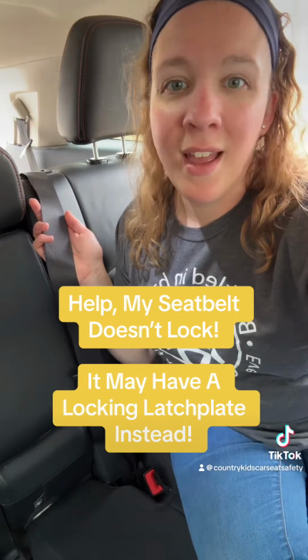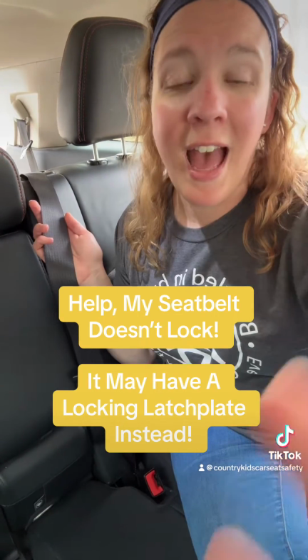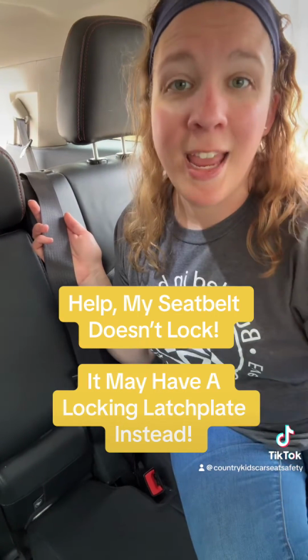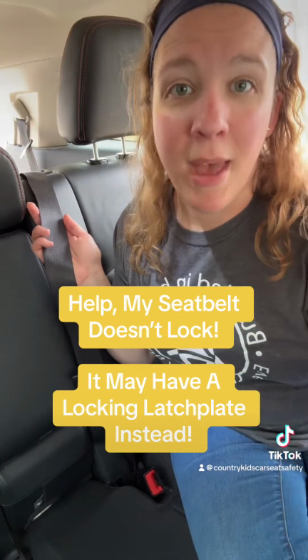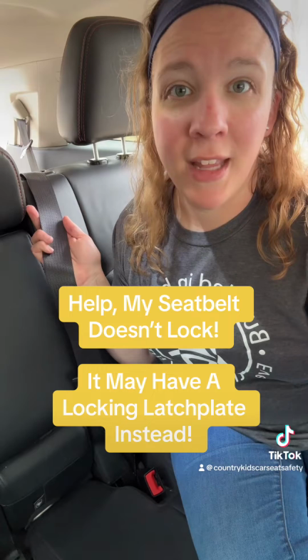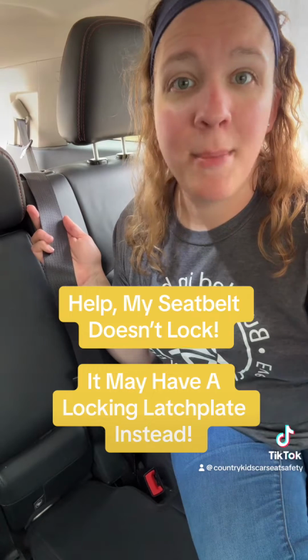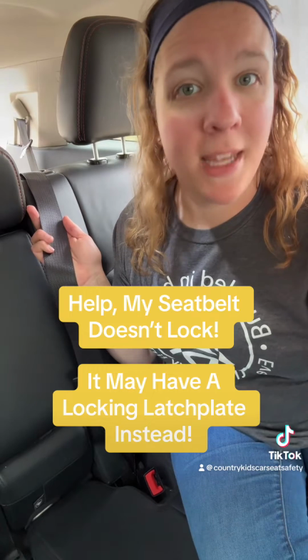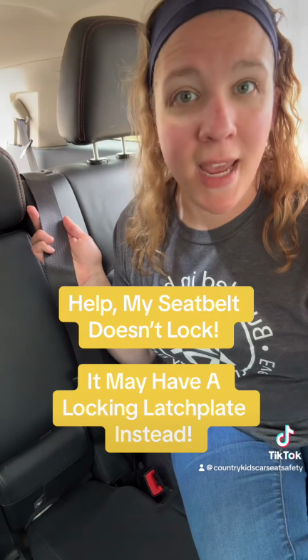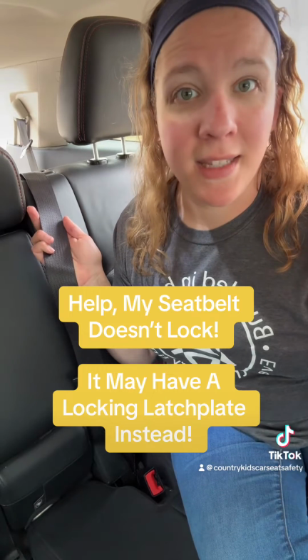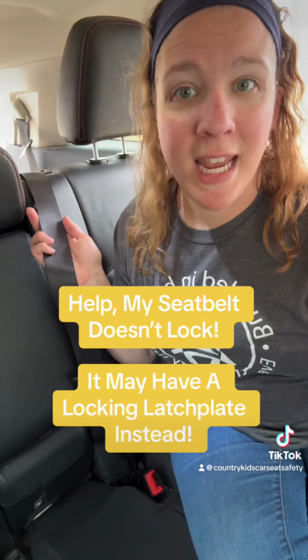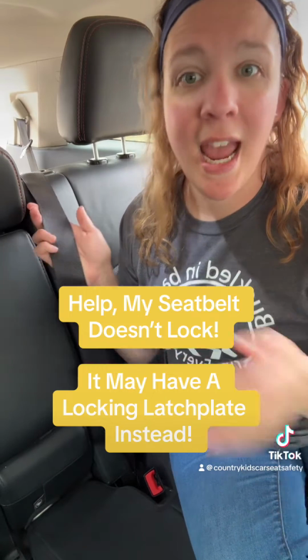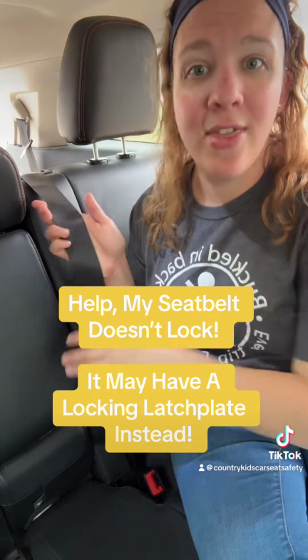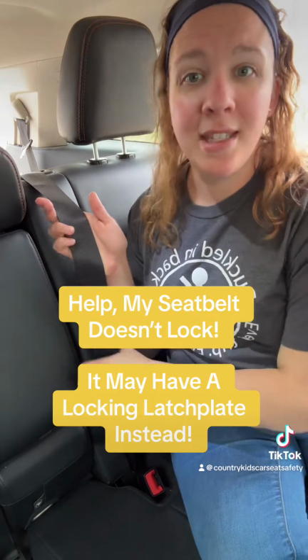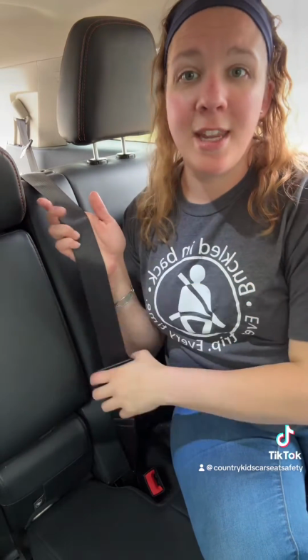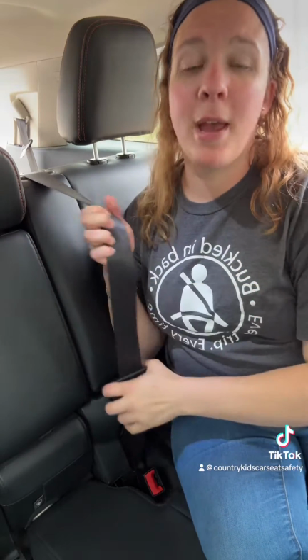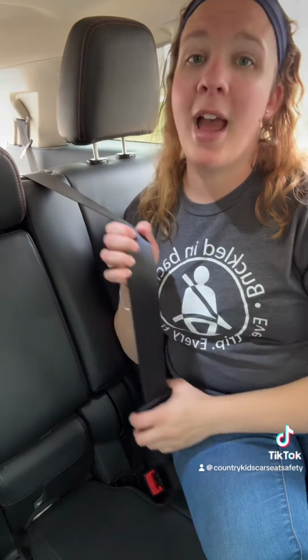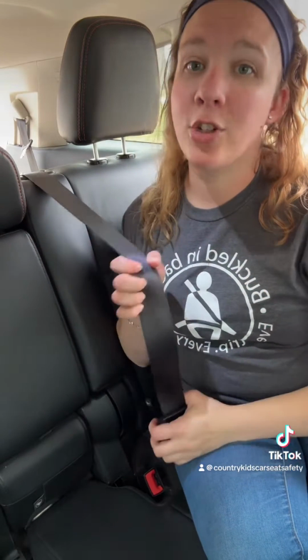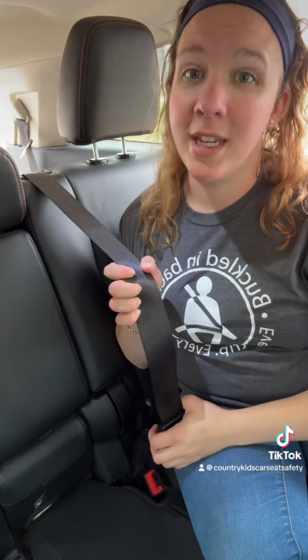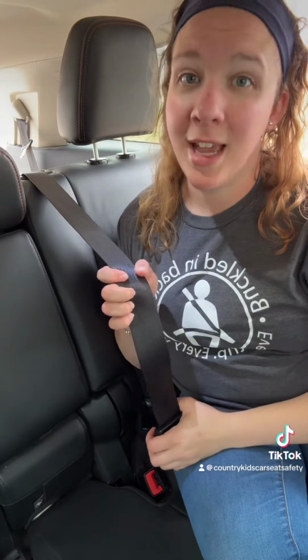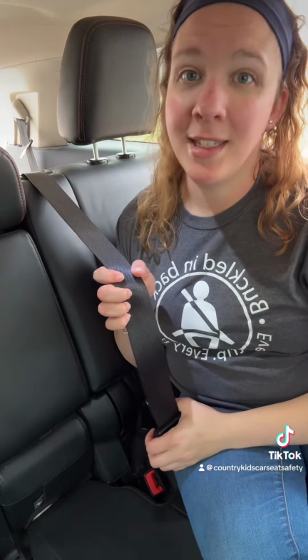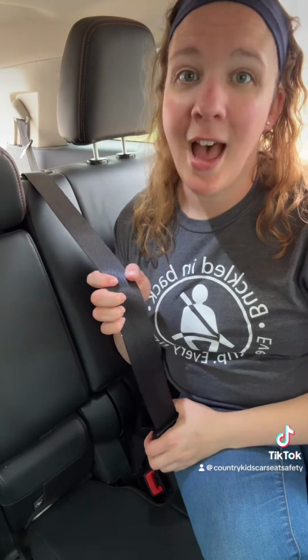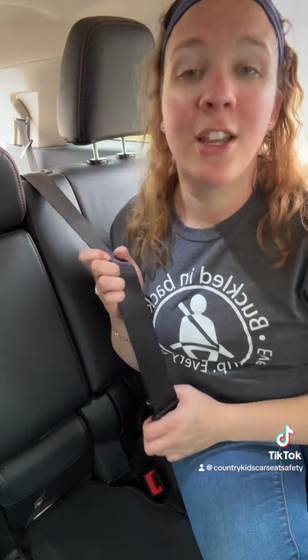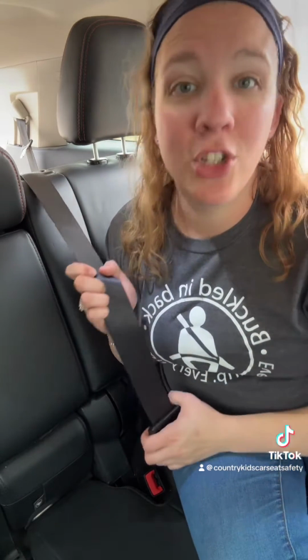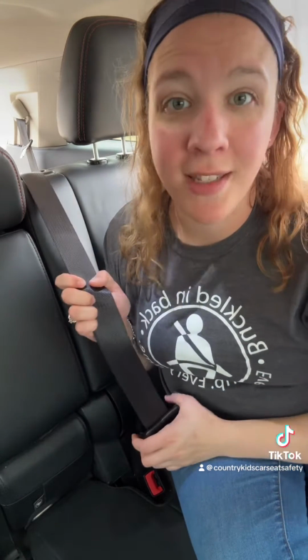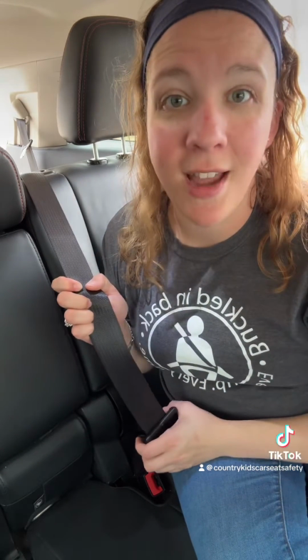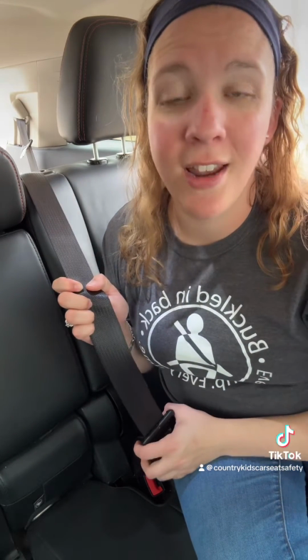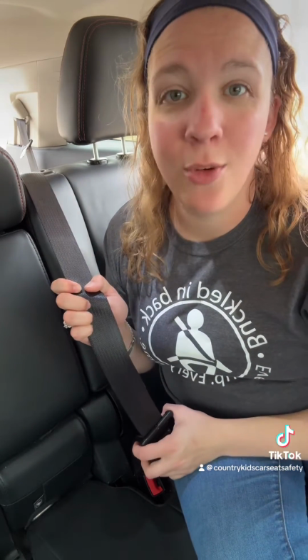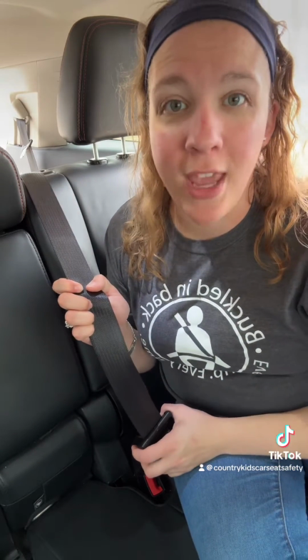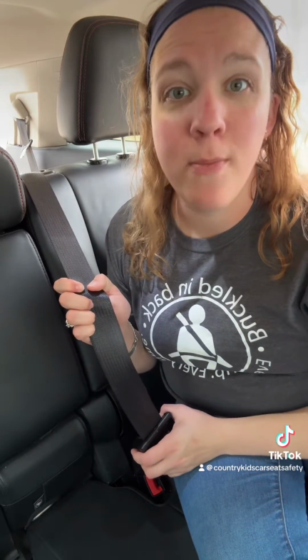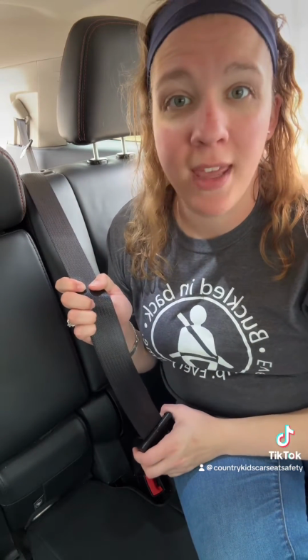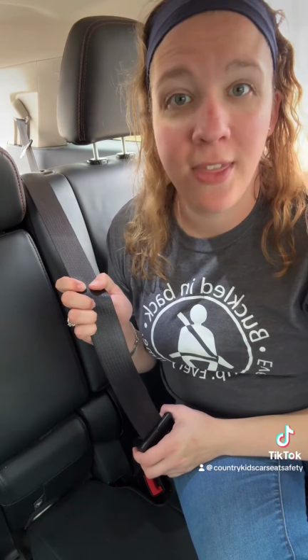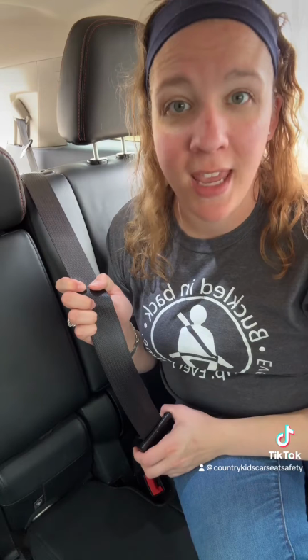Hi, I'm Emily. I'm a CPST, and this seat belt actually does lock, just not in the way you might think.